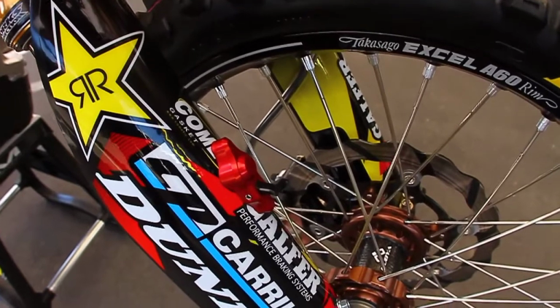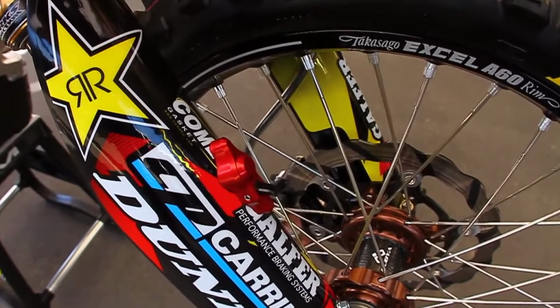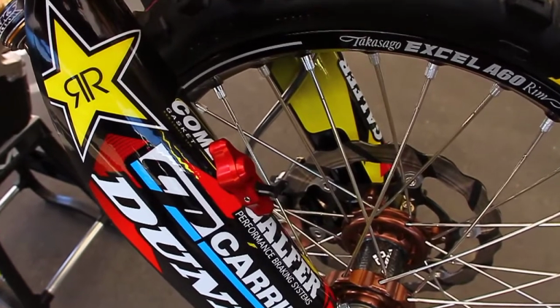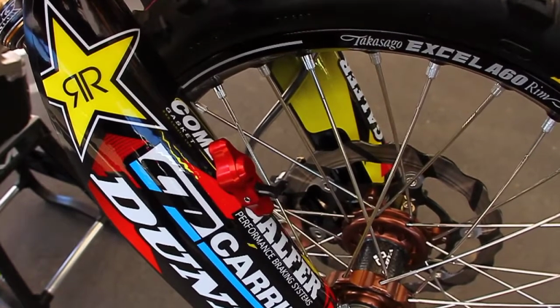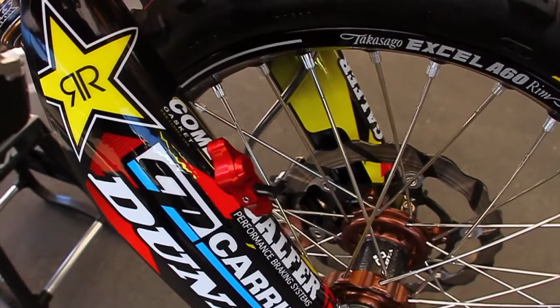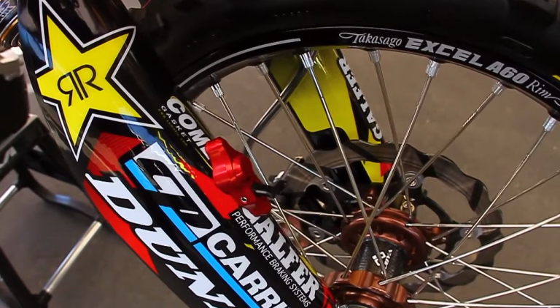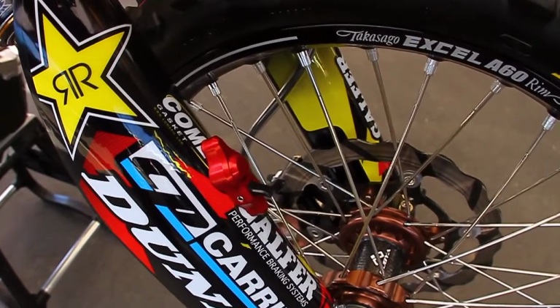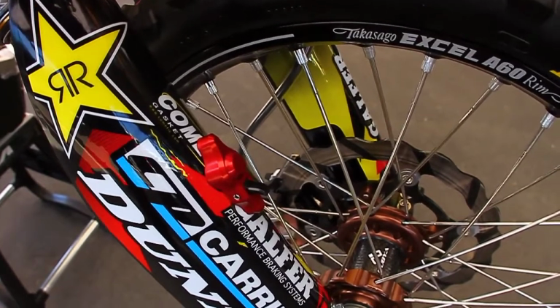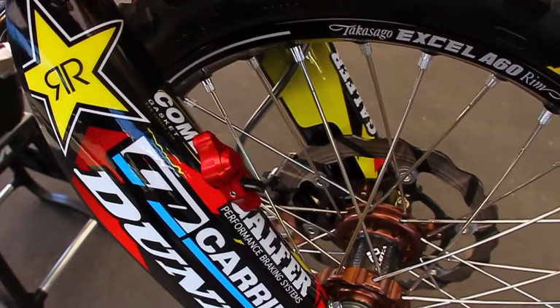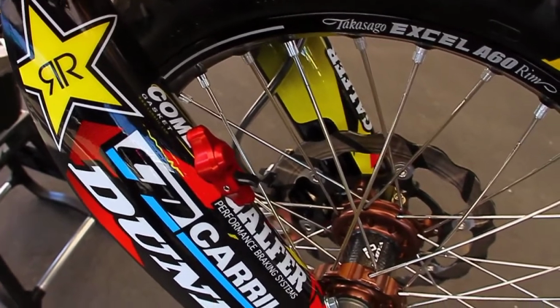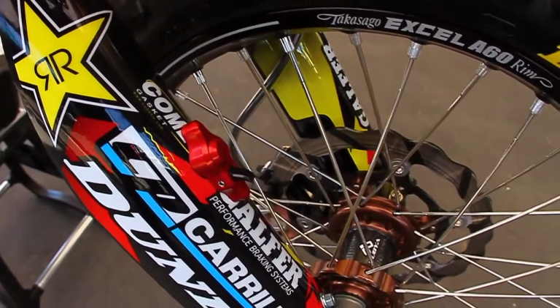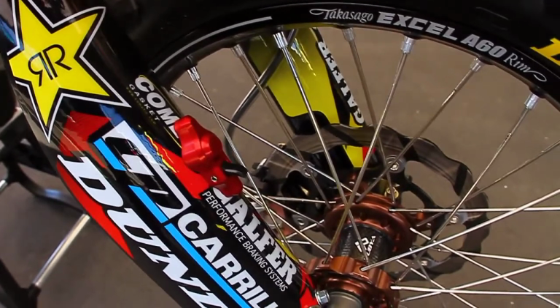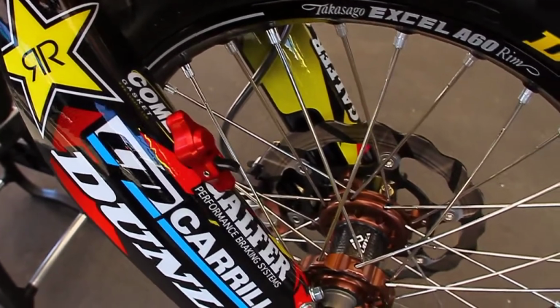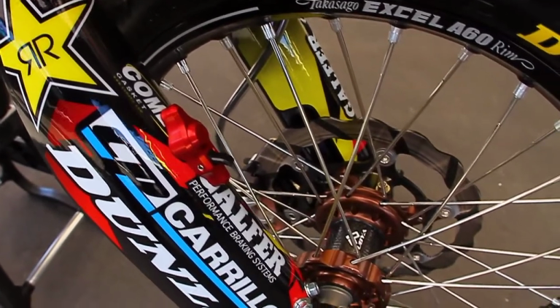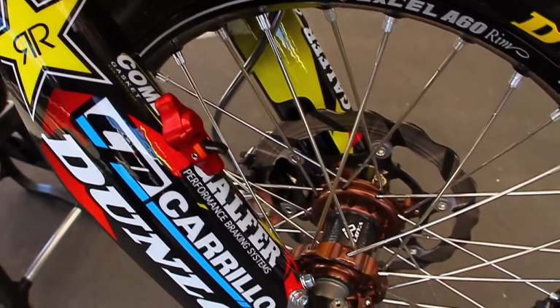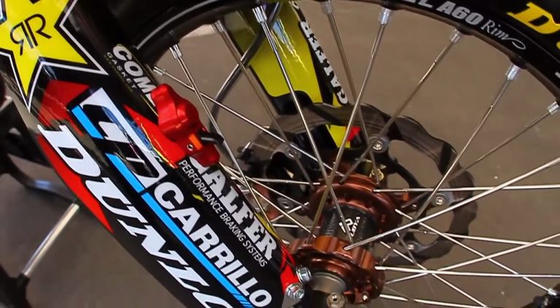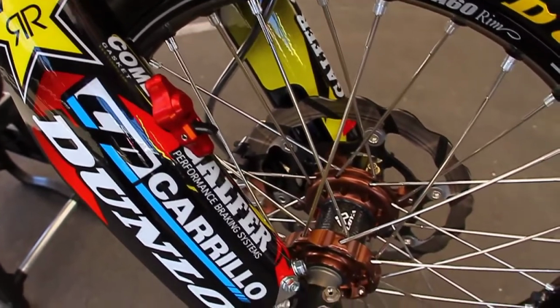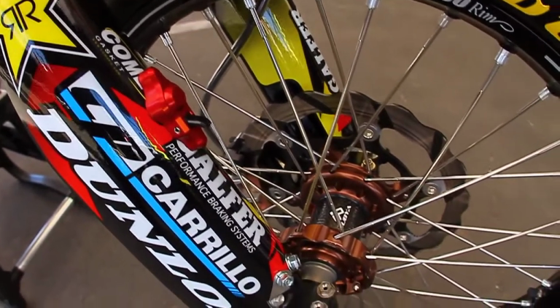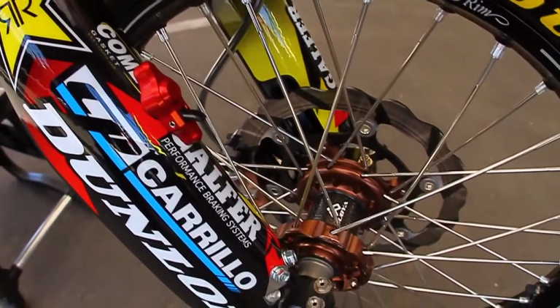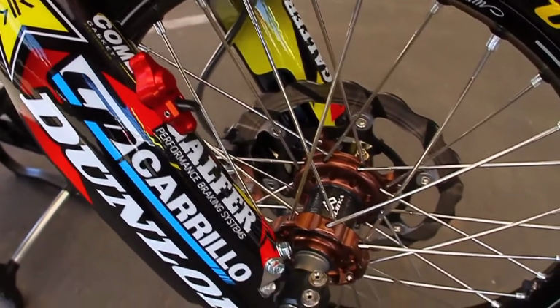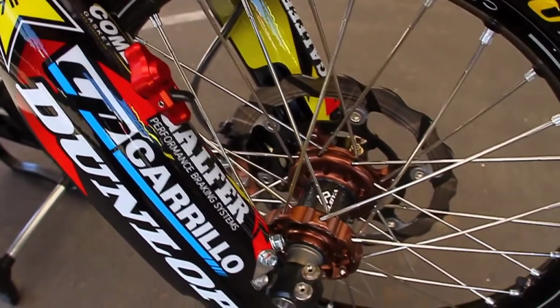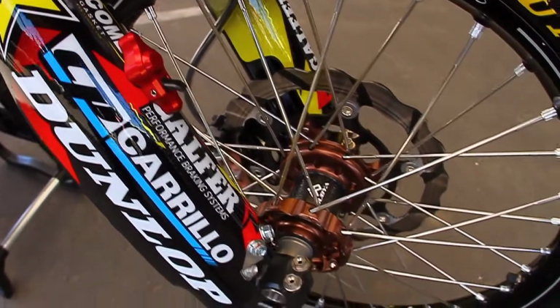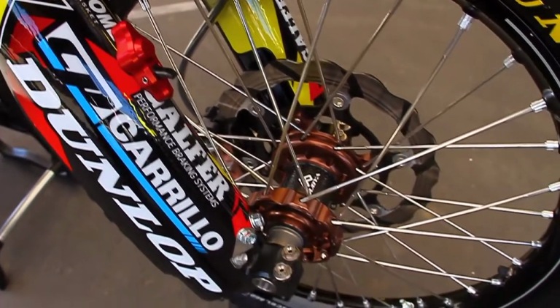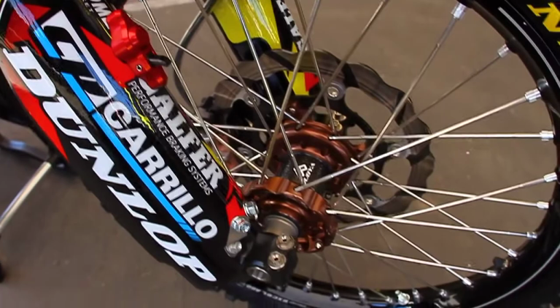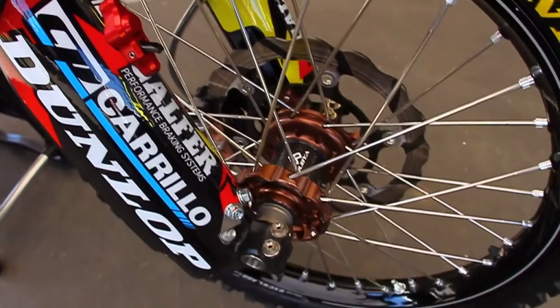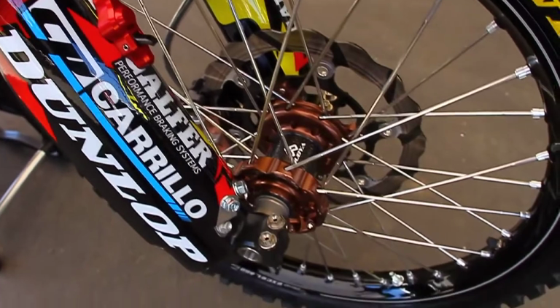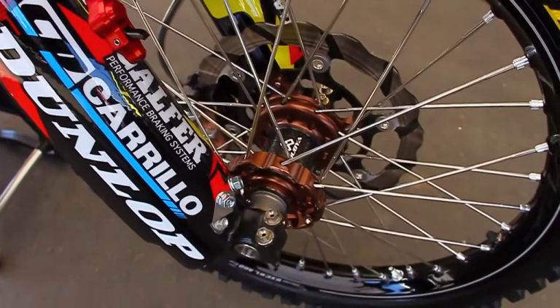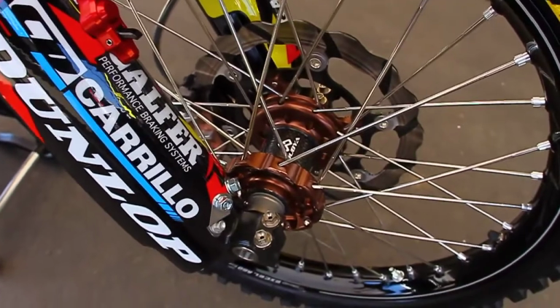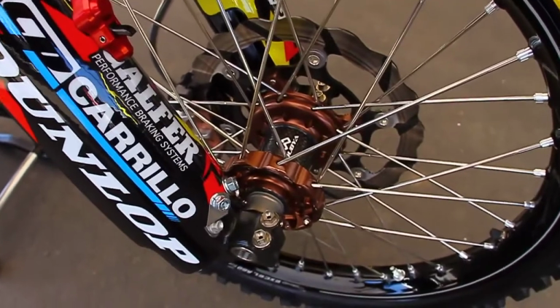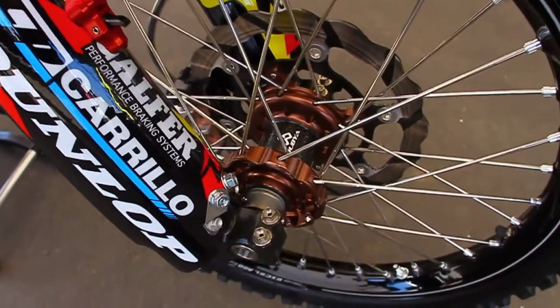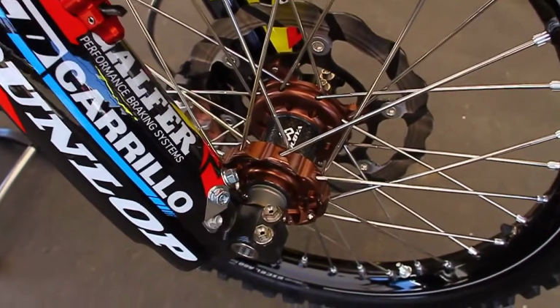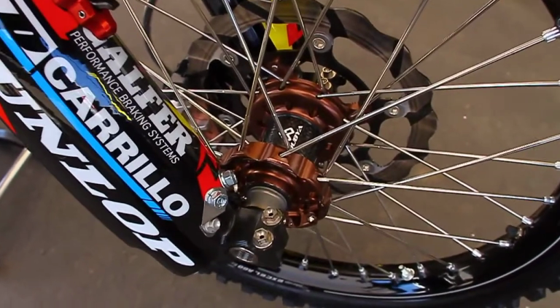We take all the stock bolts off and put in all titanium. We use J27 for our titanium bolts.